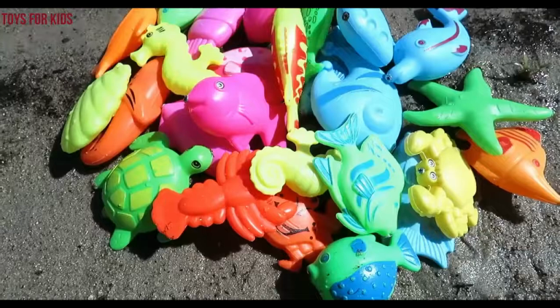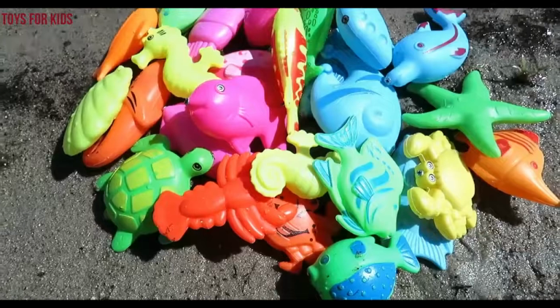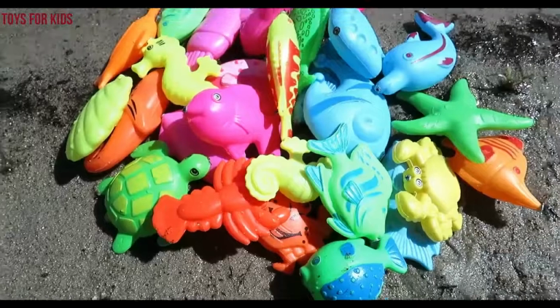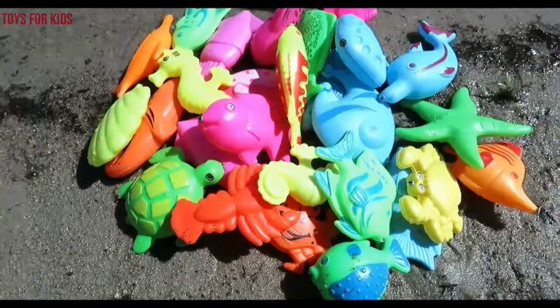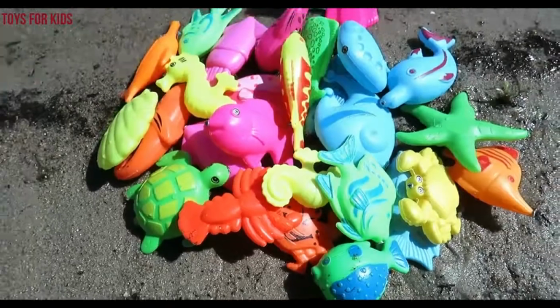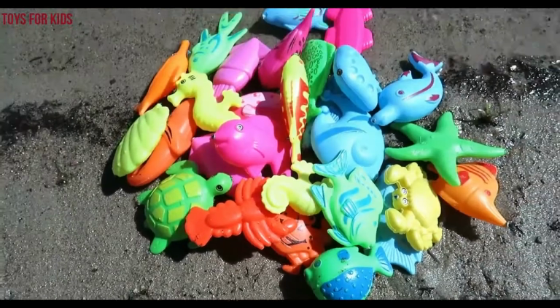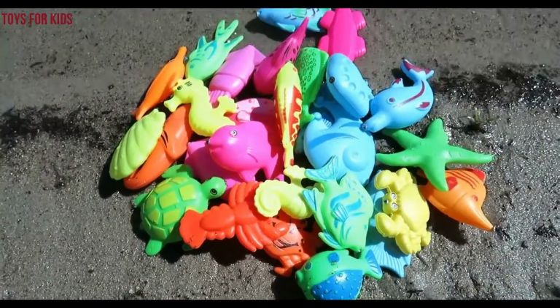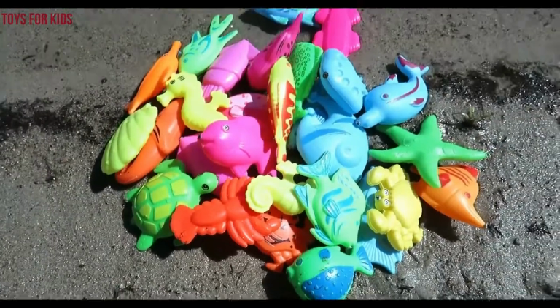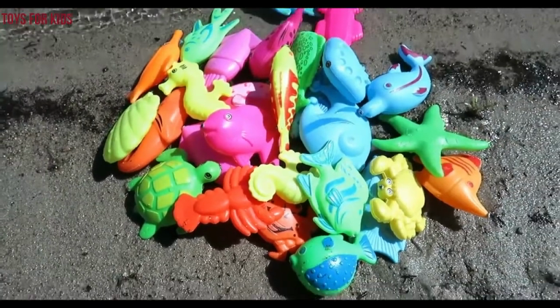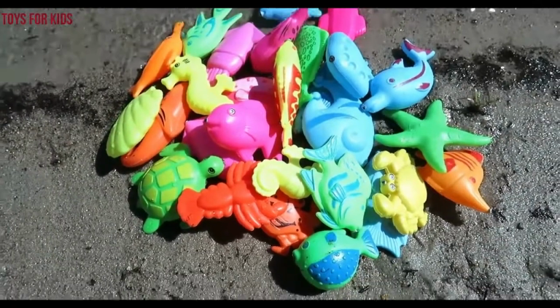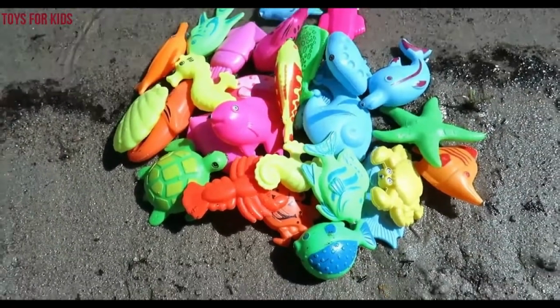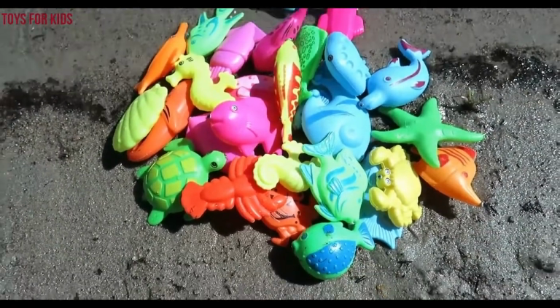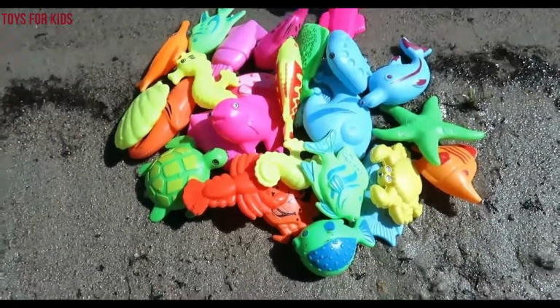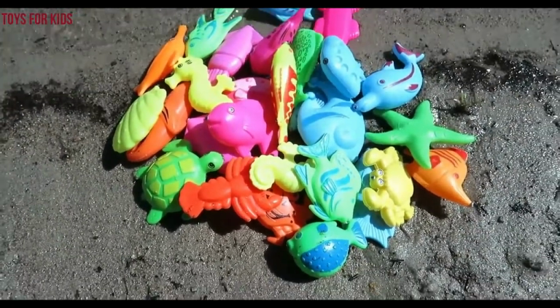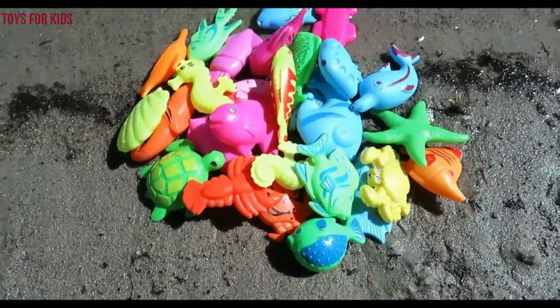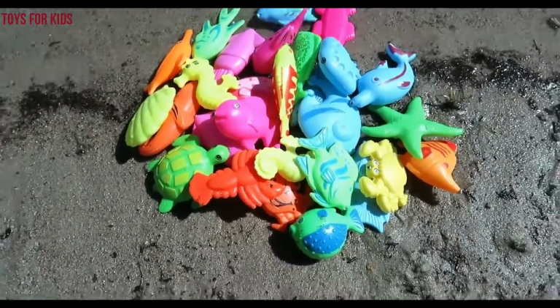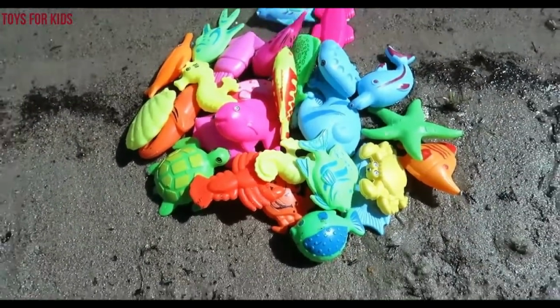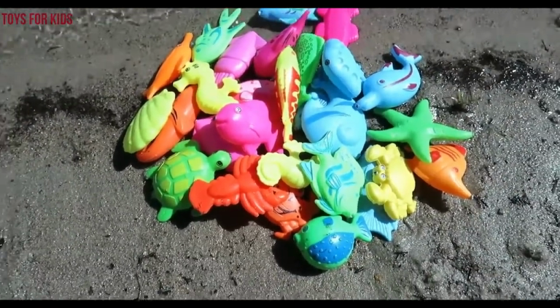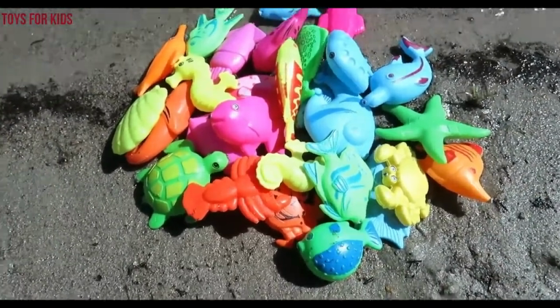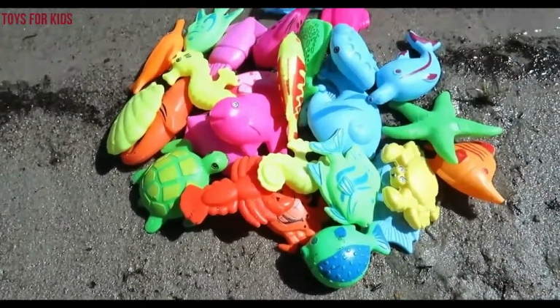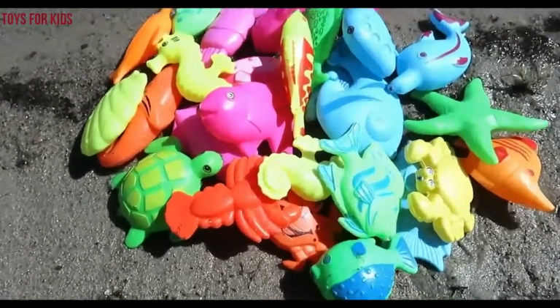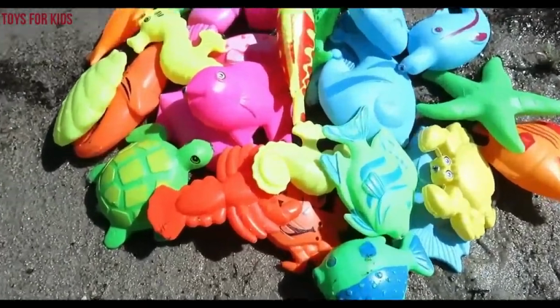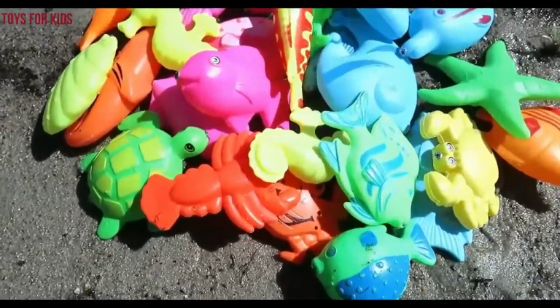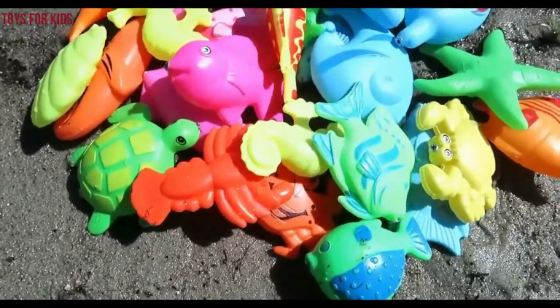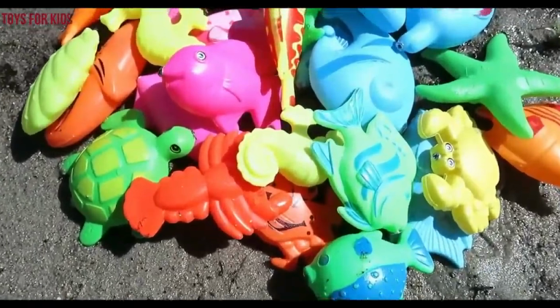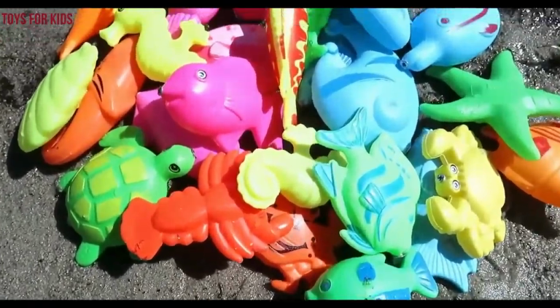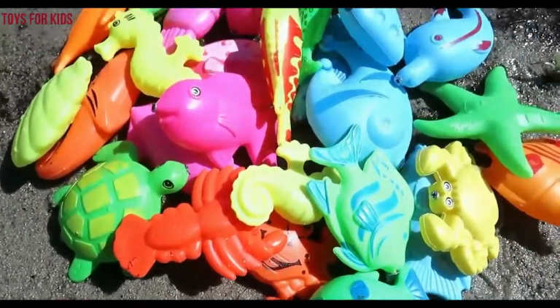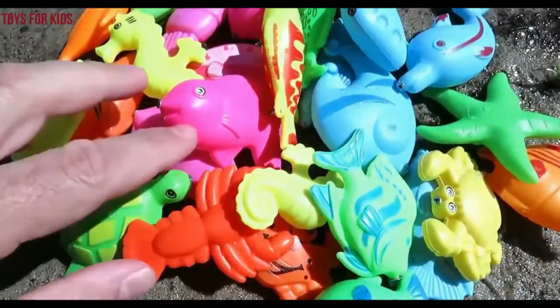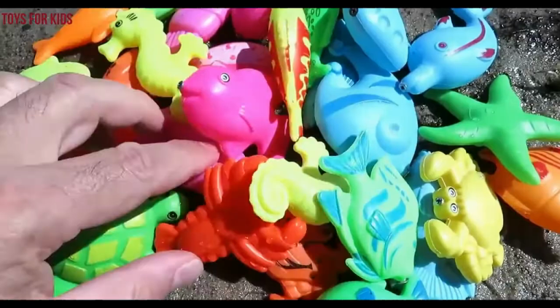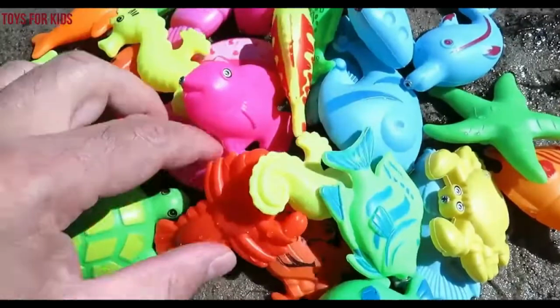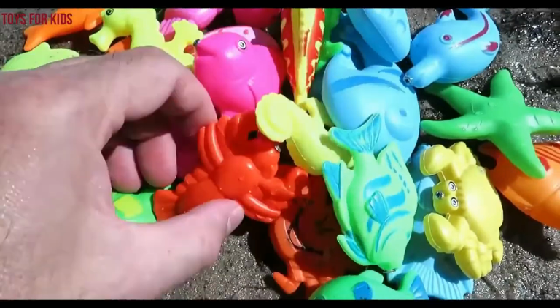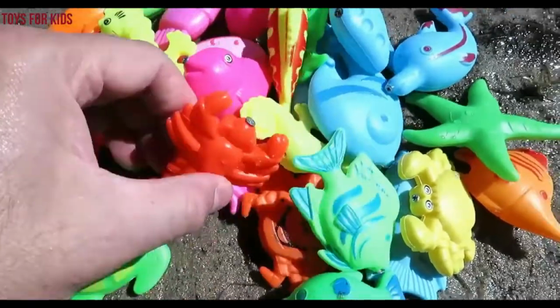Hello kids! Today we're going to learn colors with sea animals. Let's get started.